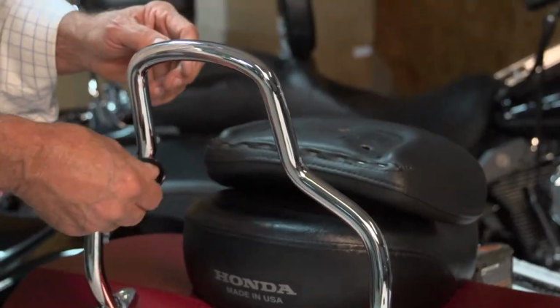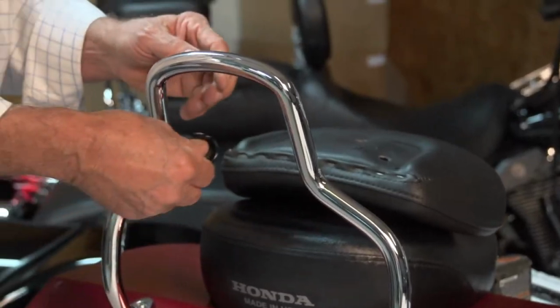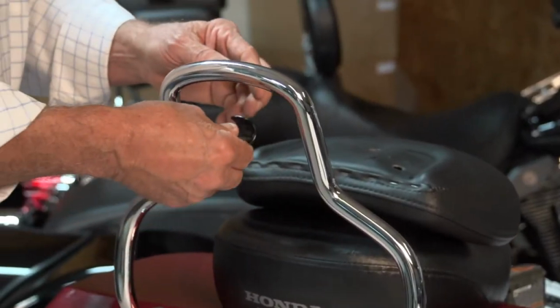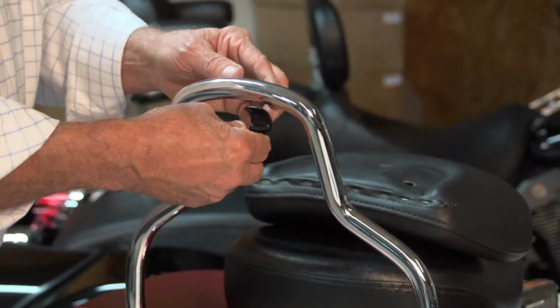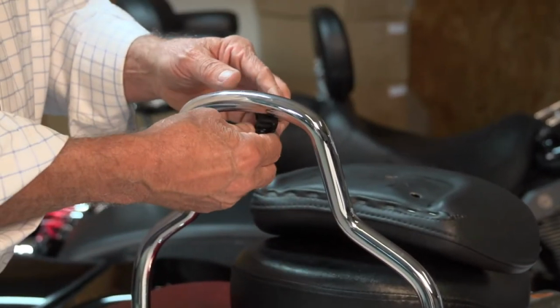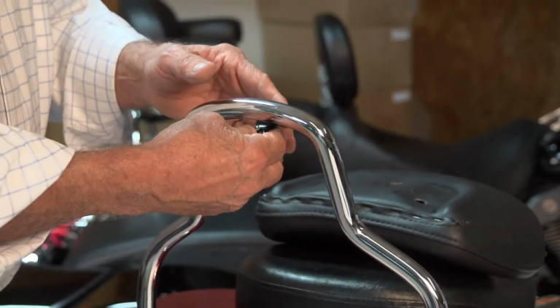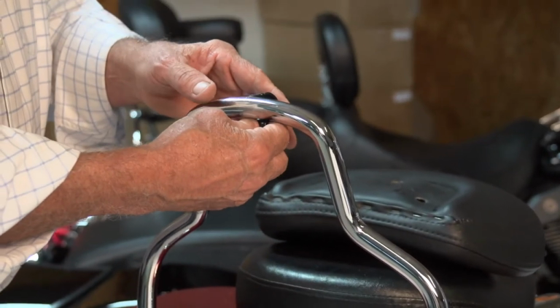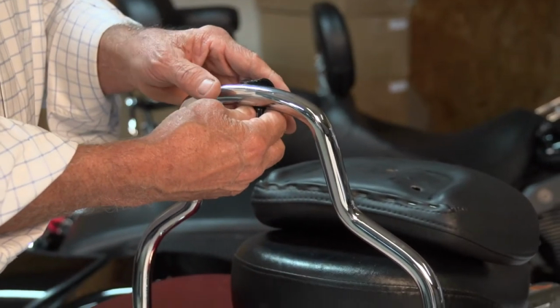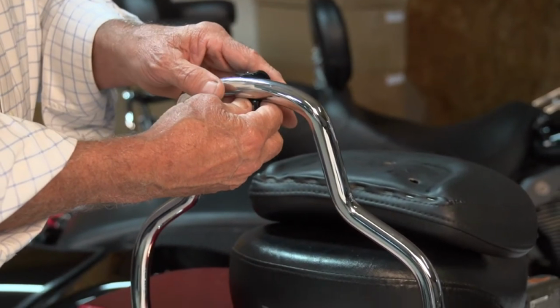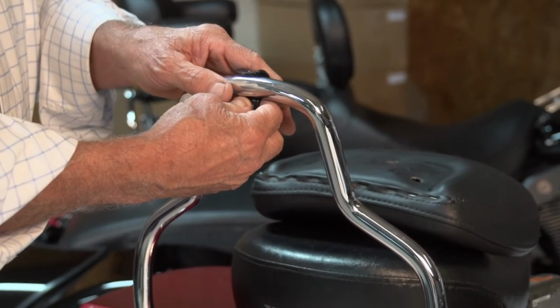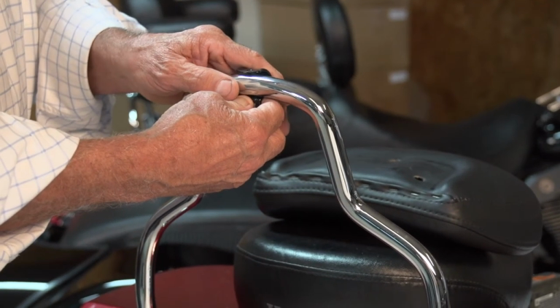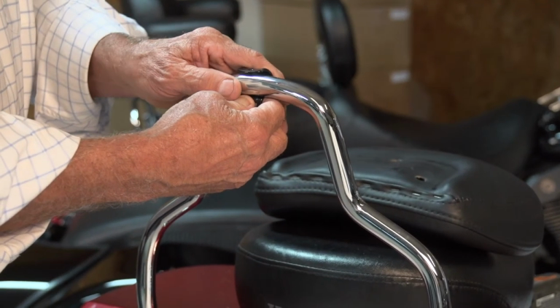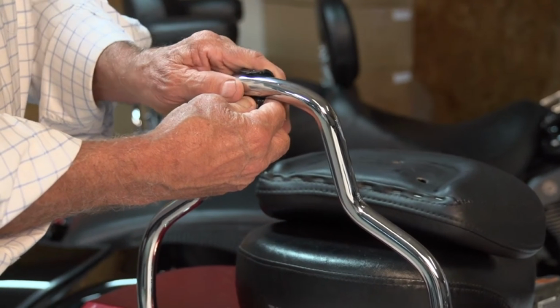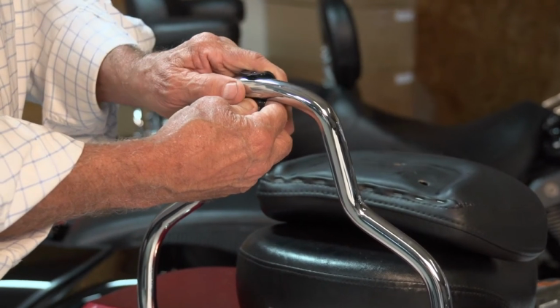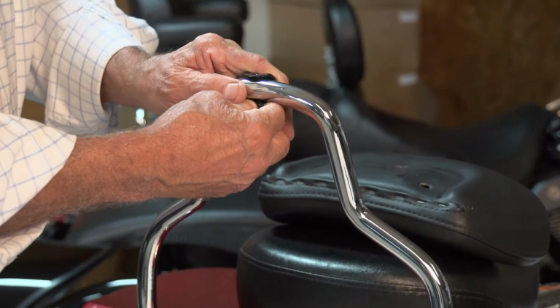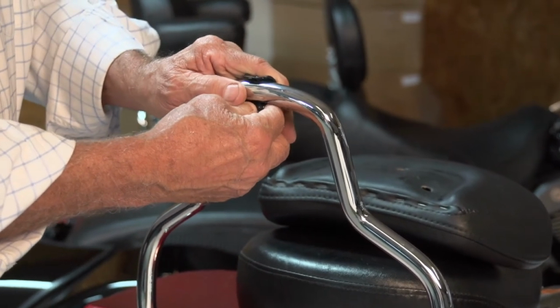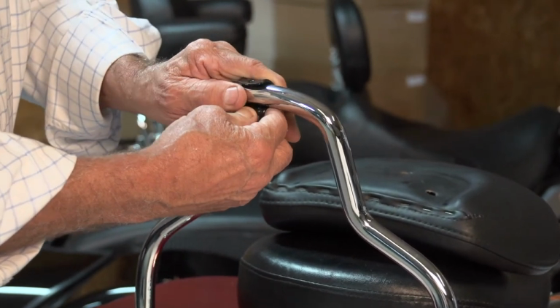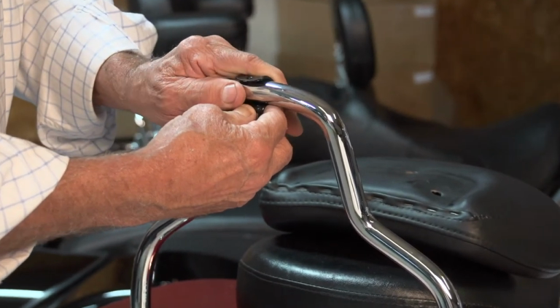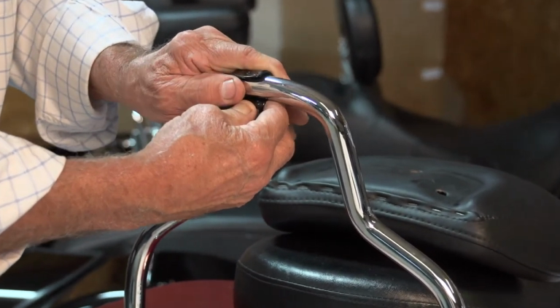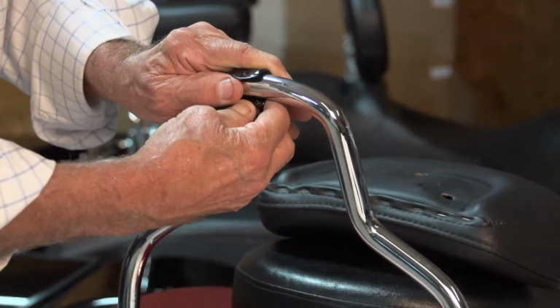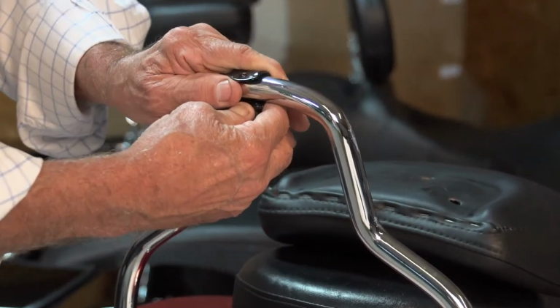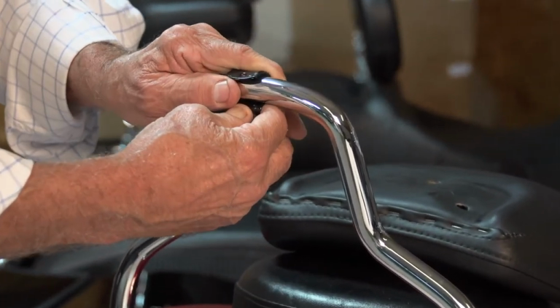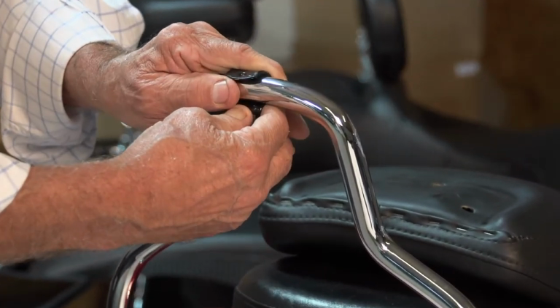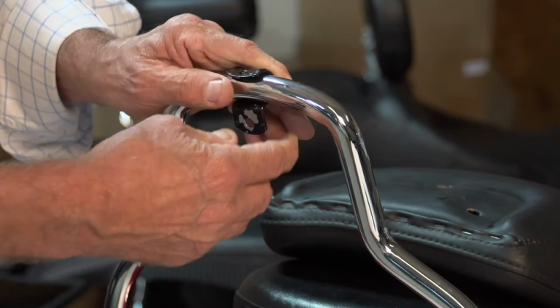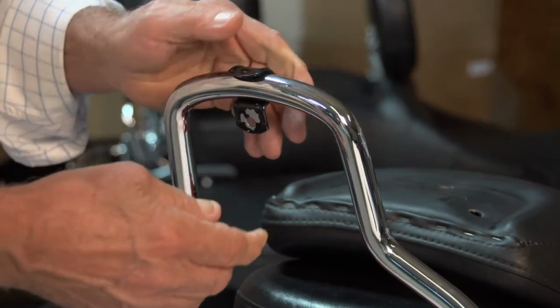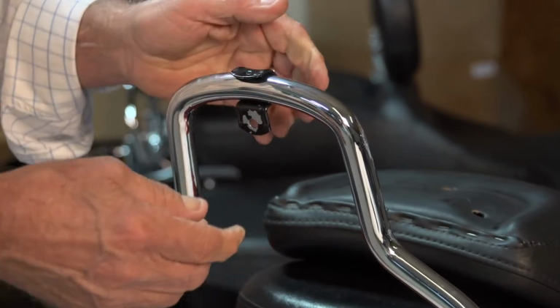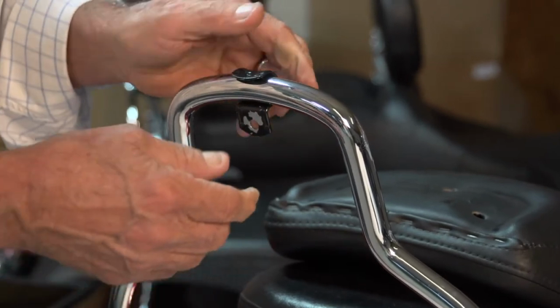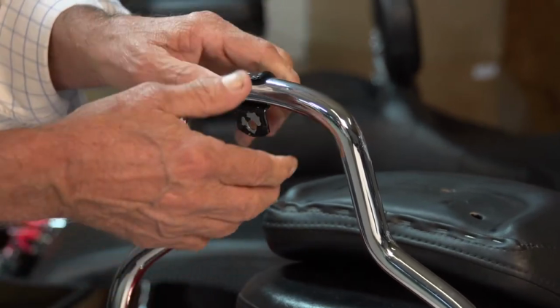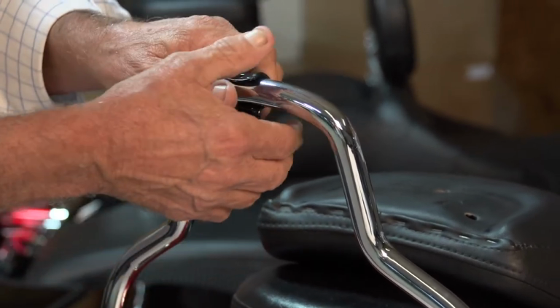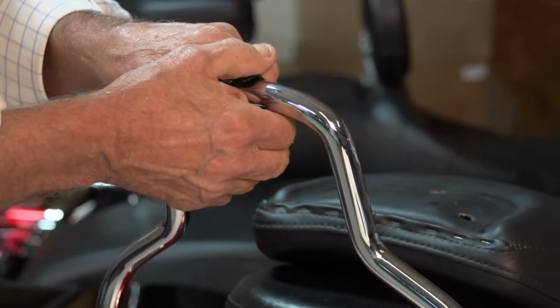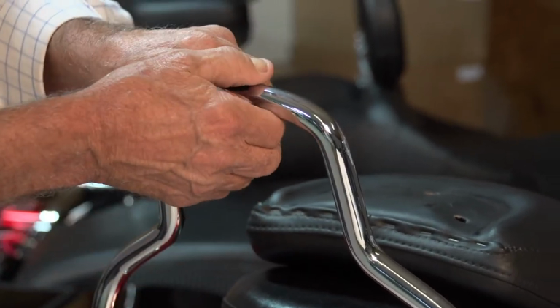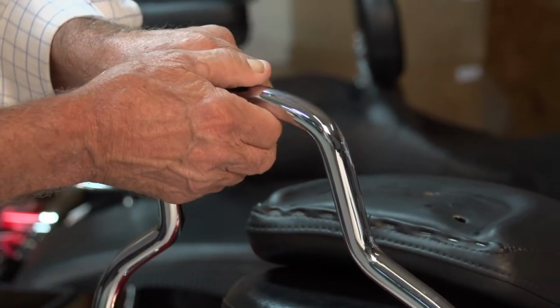The first thing we want to do is take this clamp and slide it on right up here at the top and center.